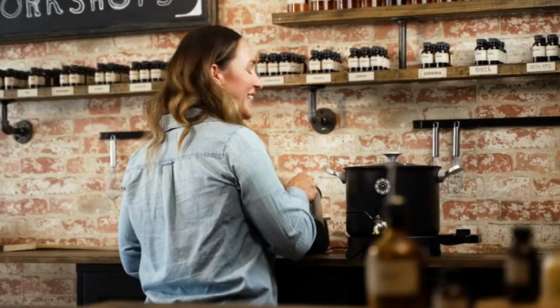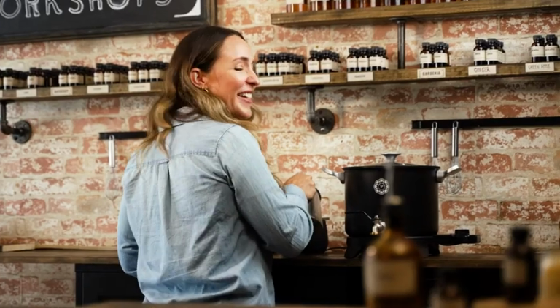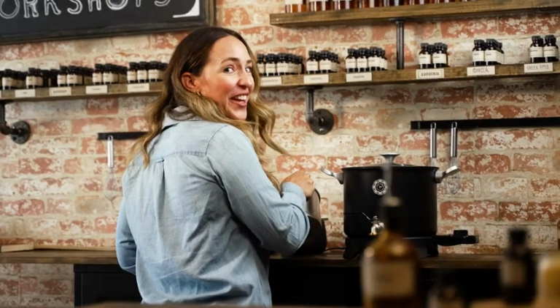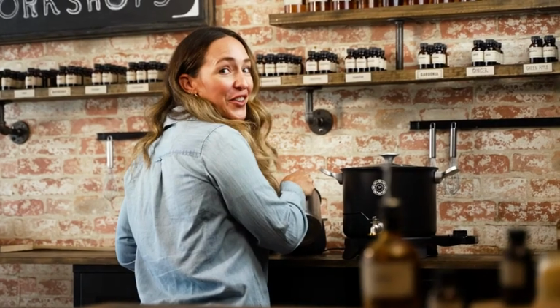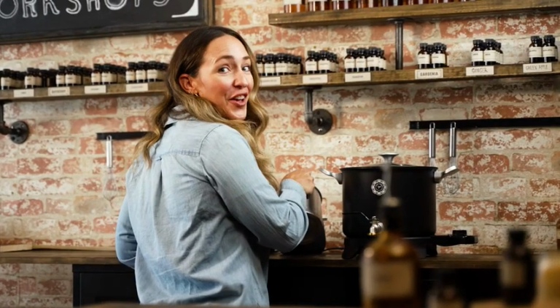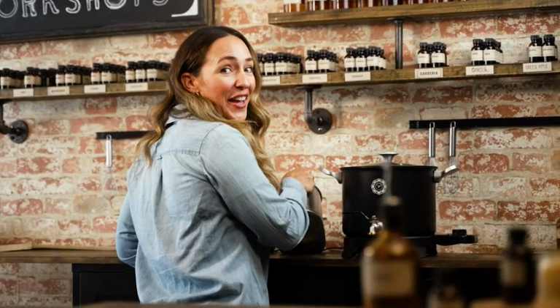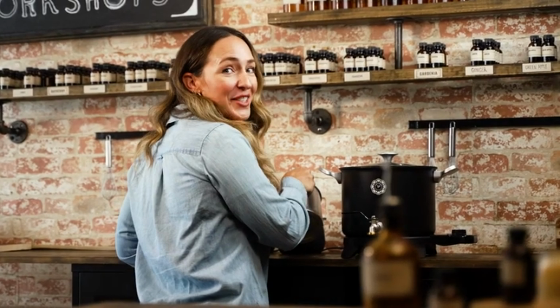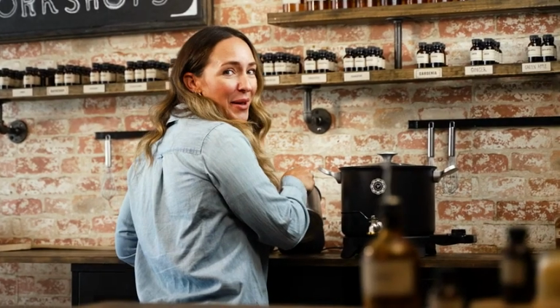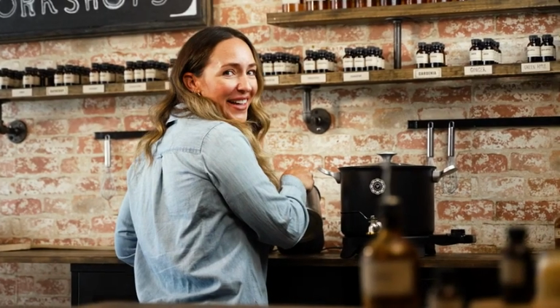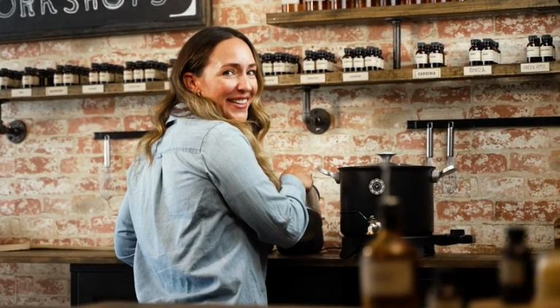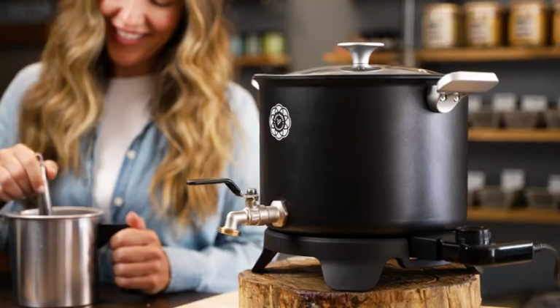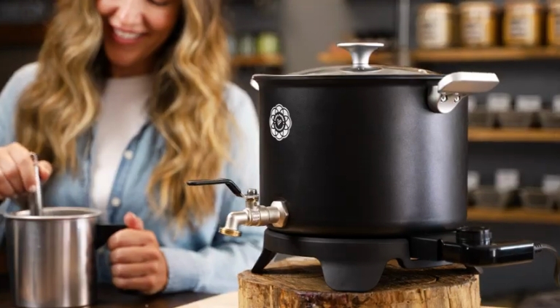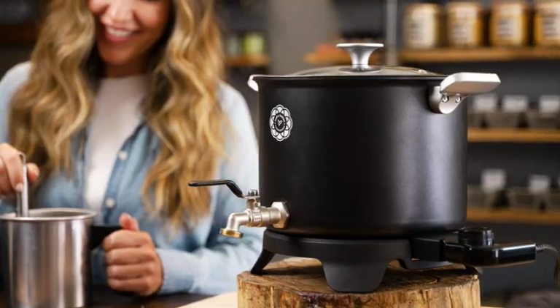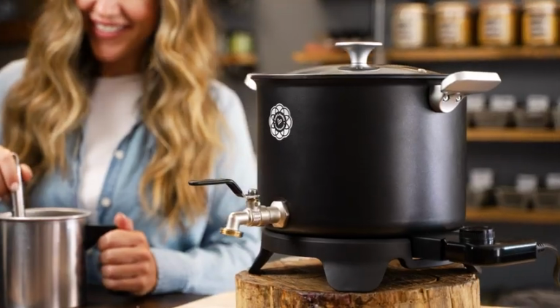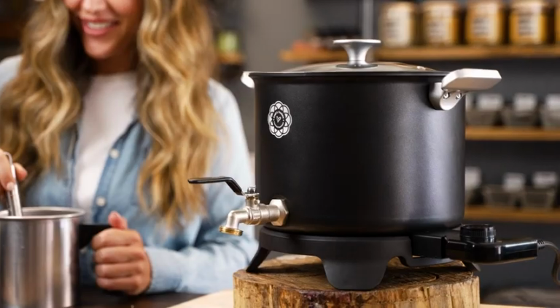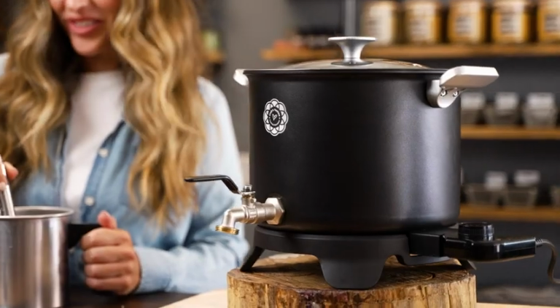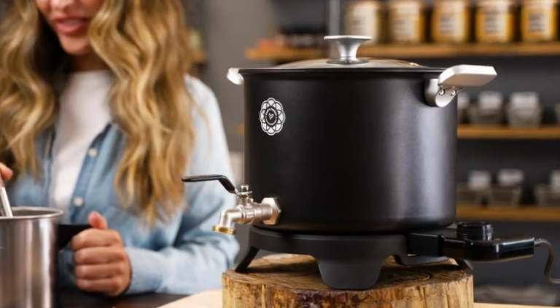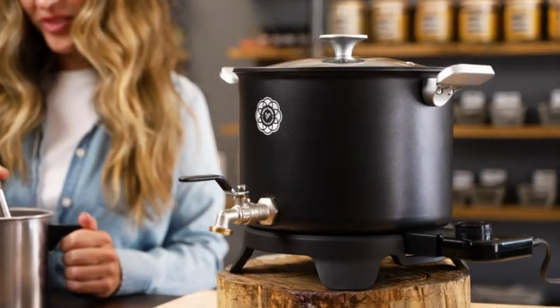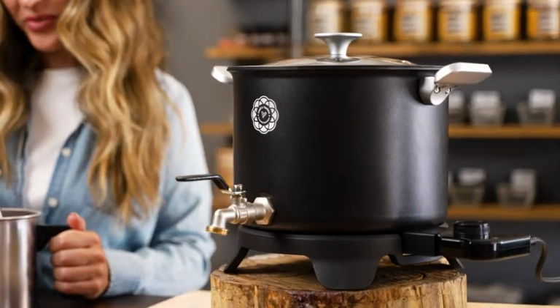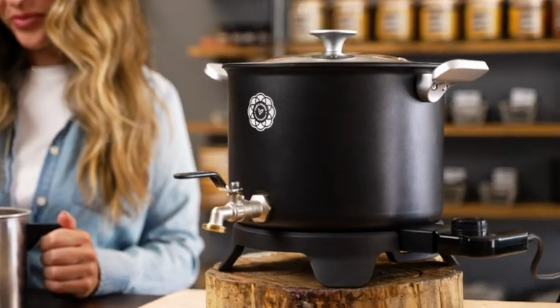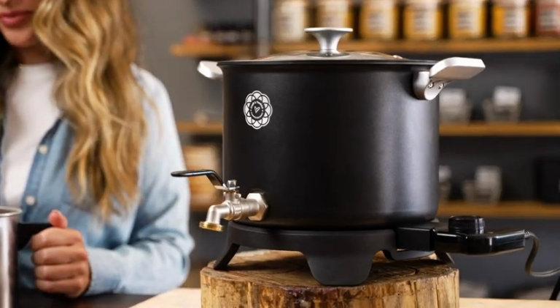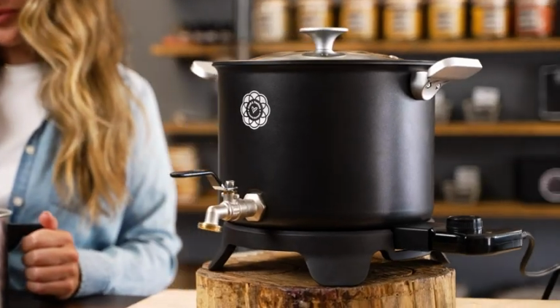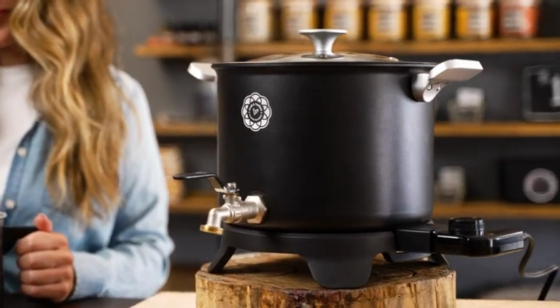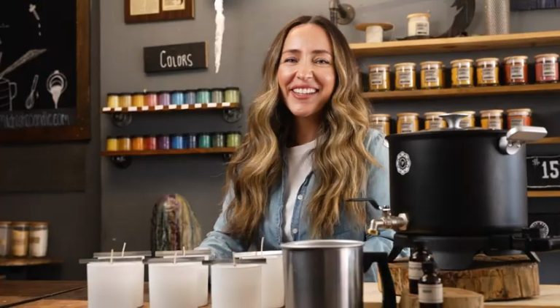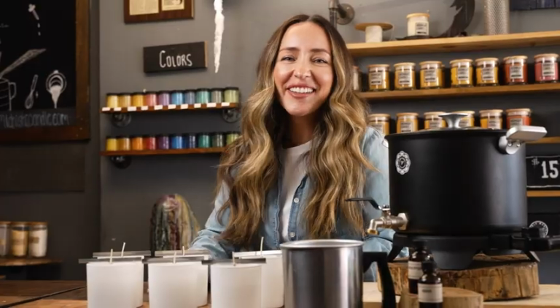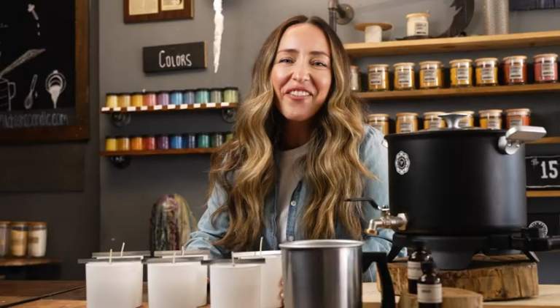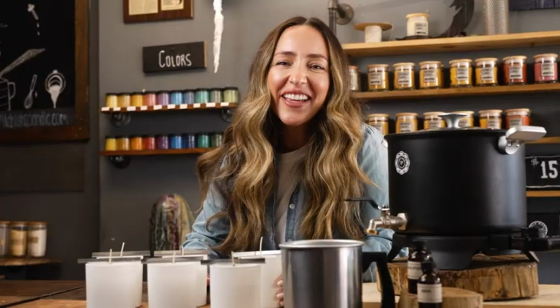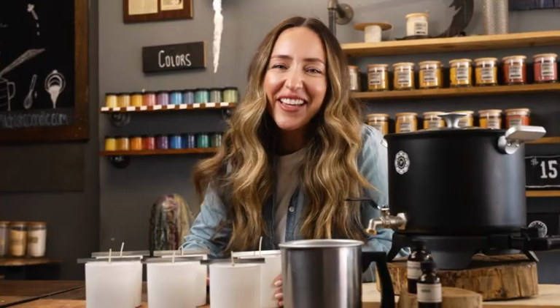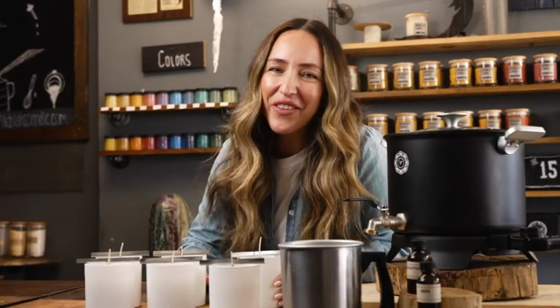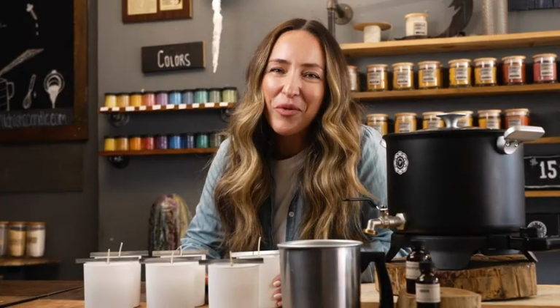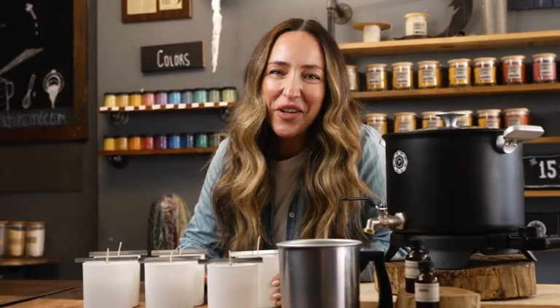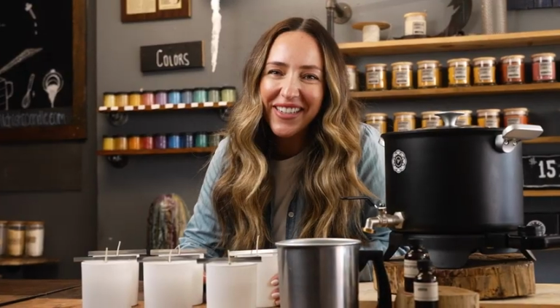If you love candle making, choose Craft and Venture and you'll love it even more.